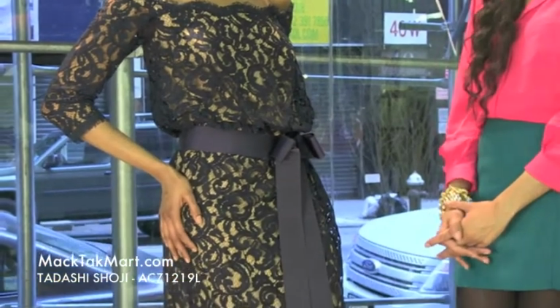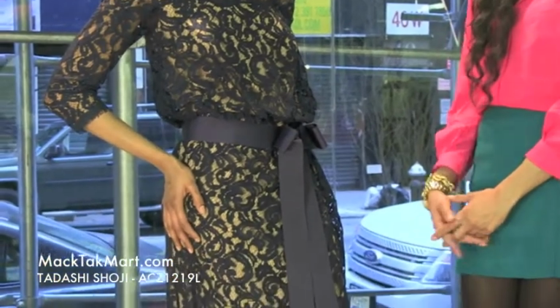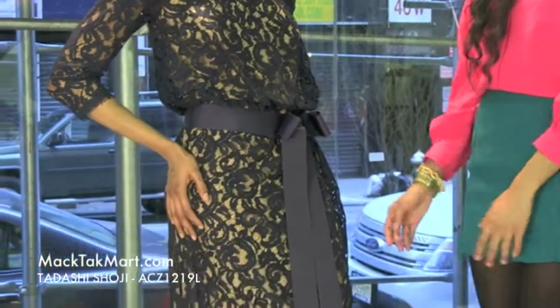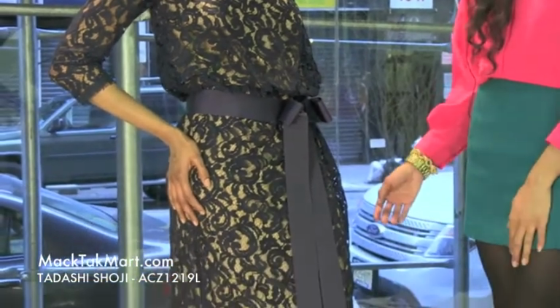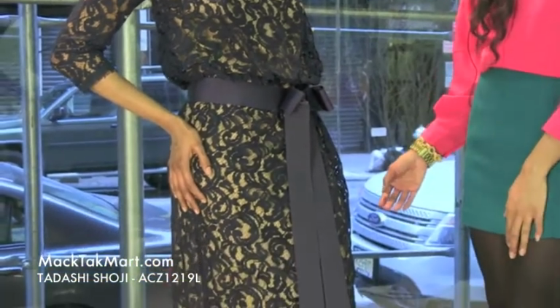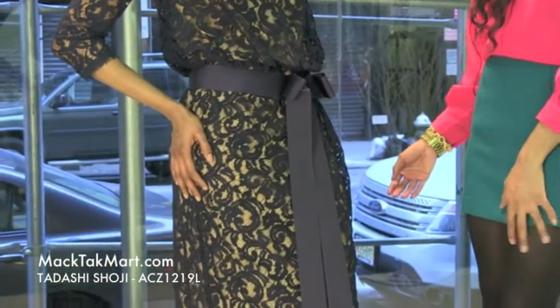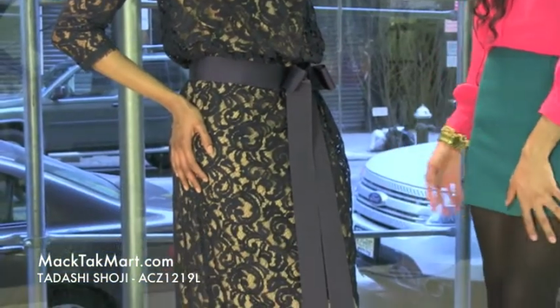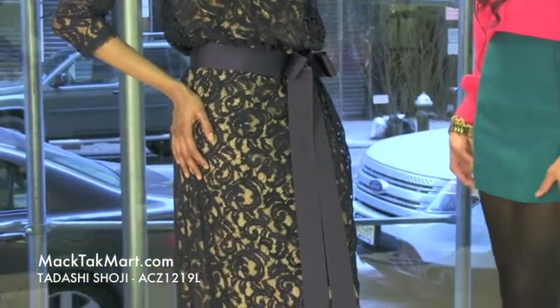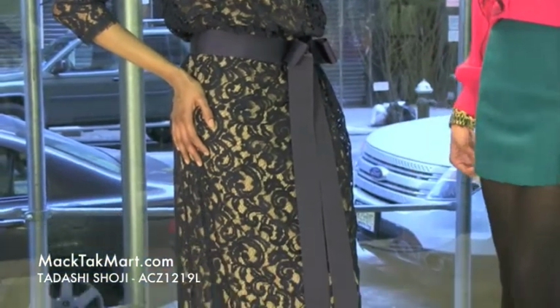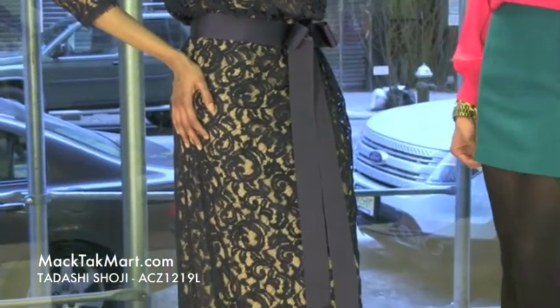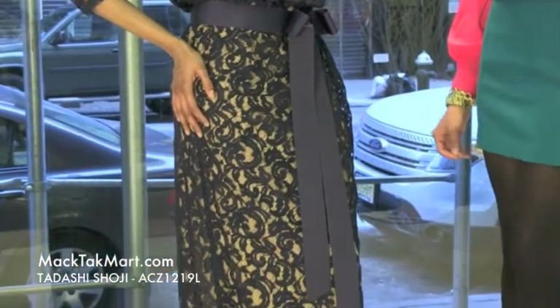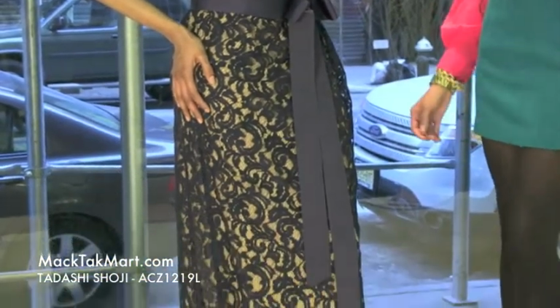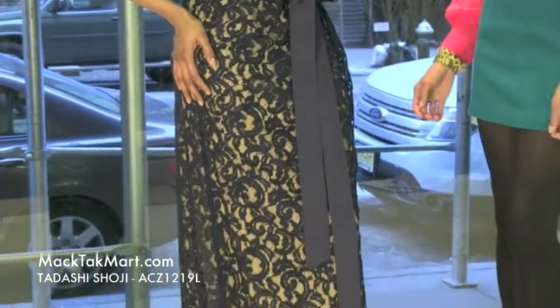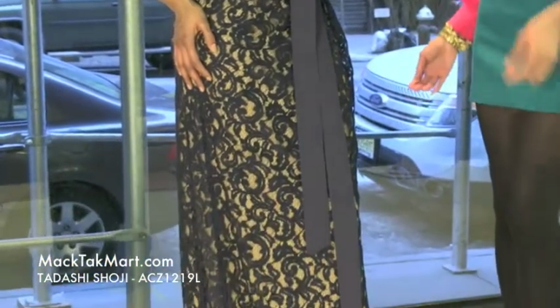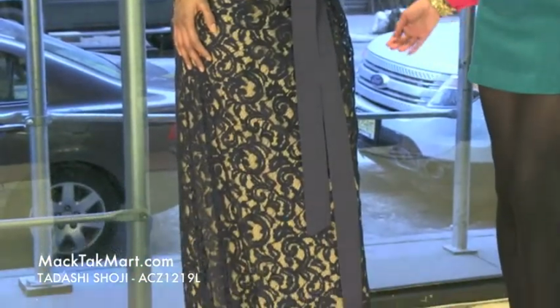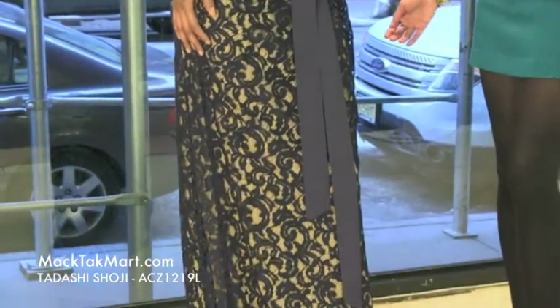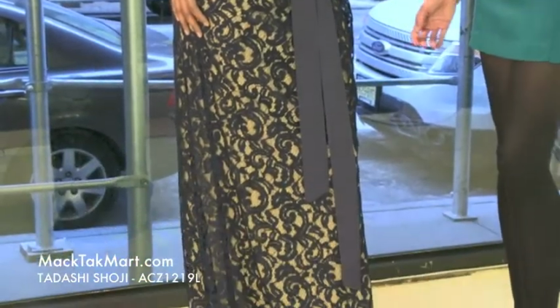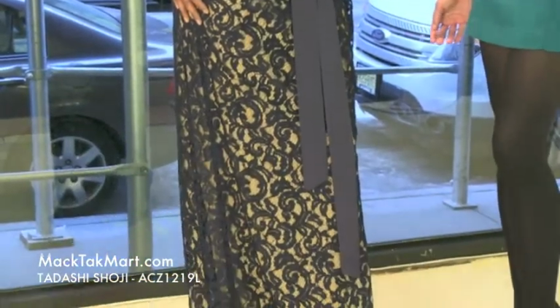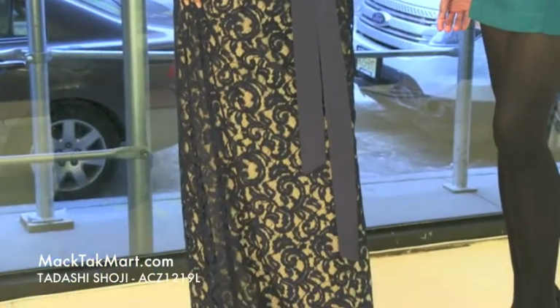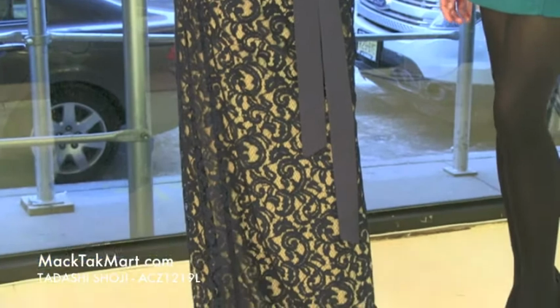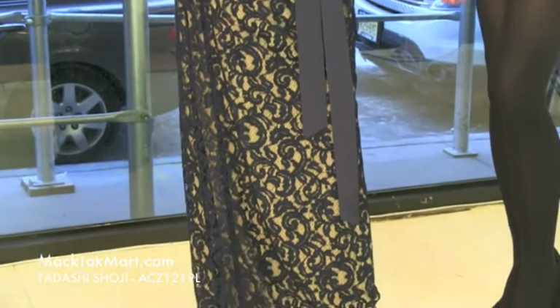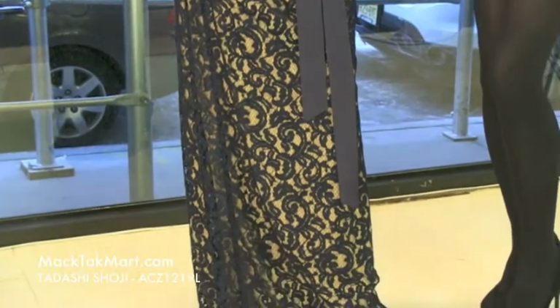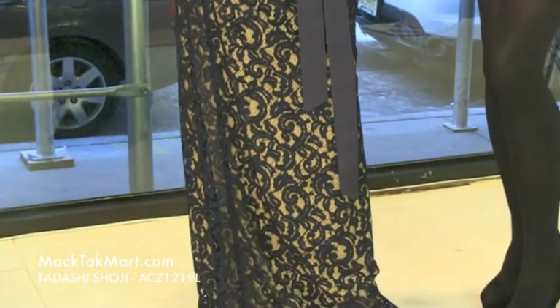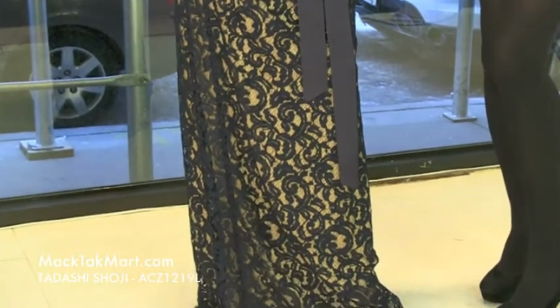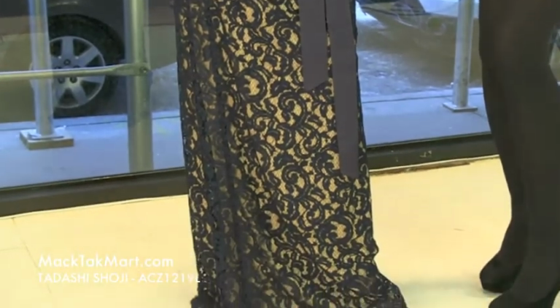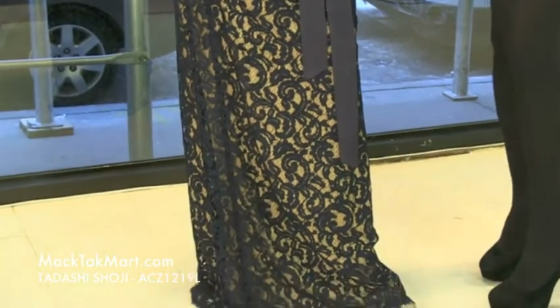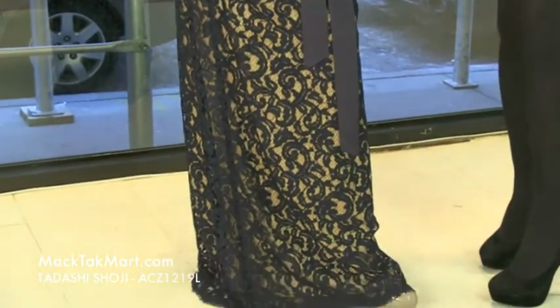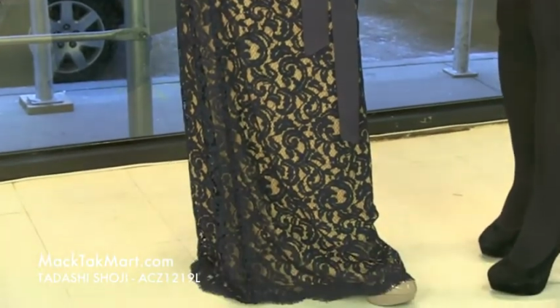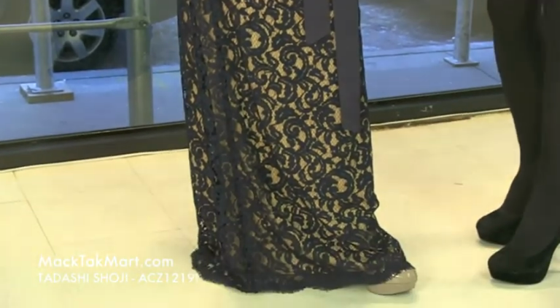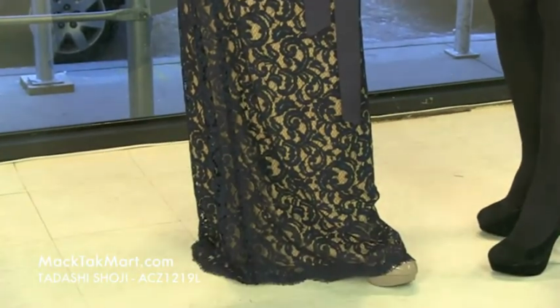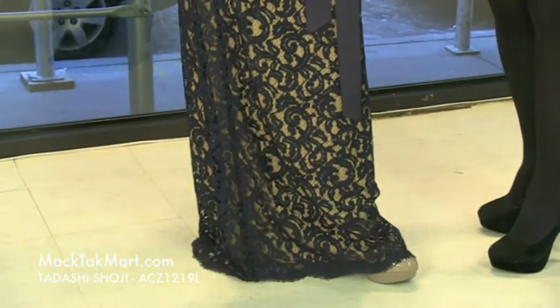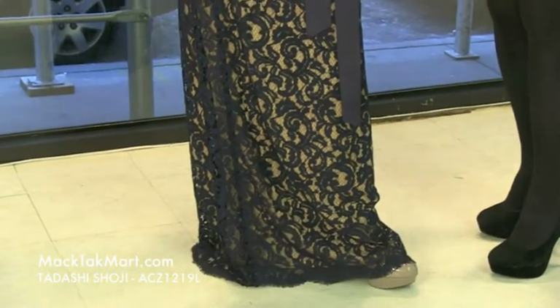This gorgeous dress is just perfect for the spring. This color is very in for 2013 spring and summer.